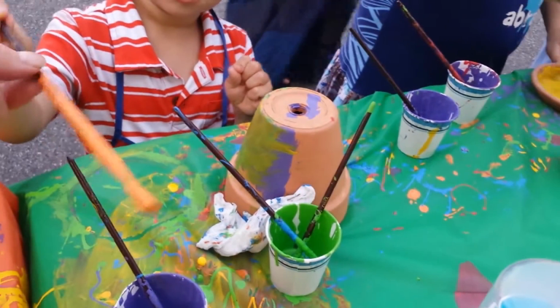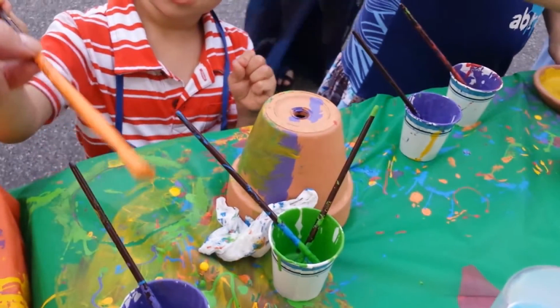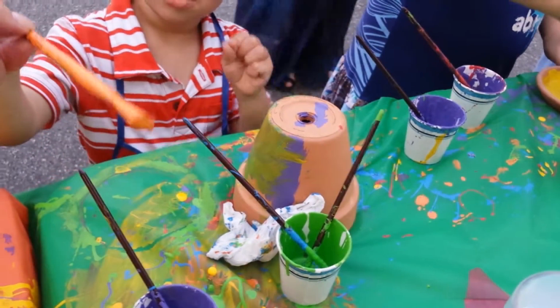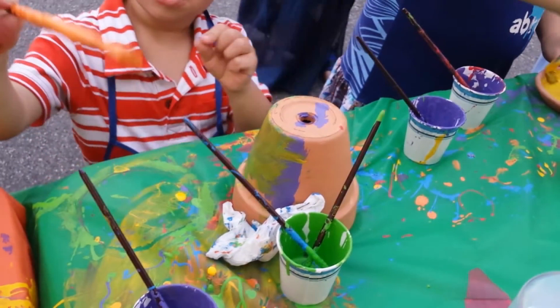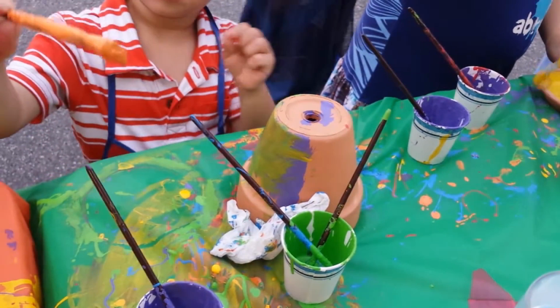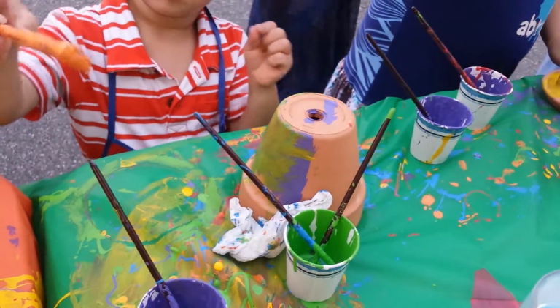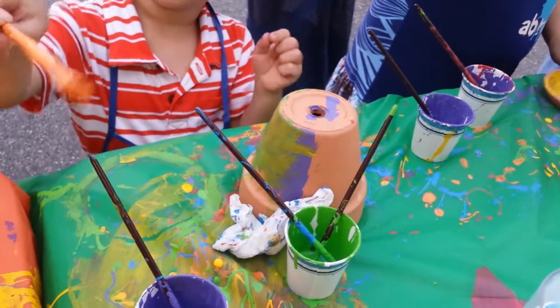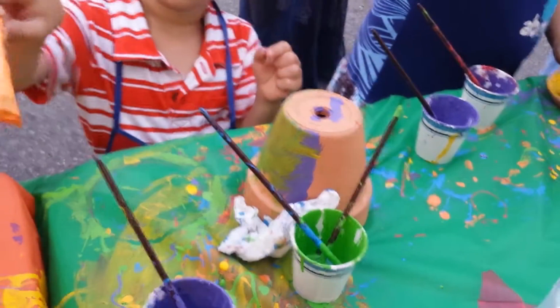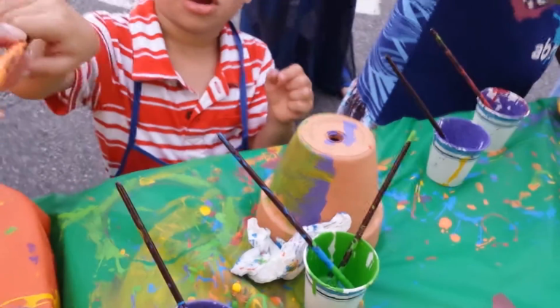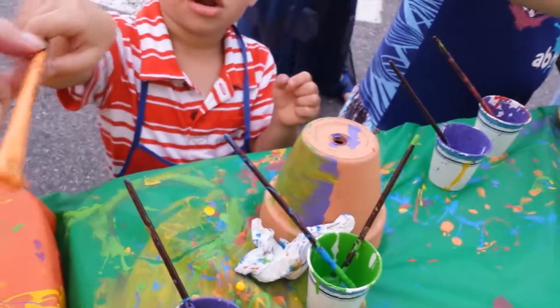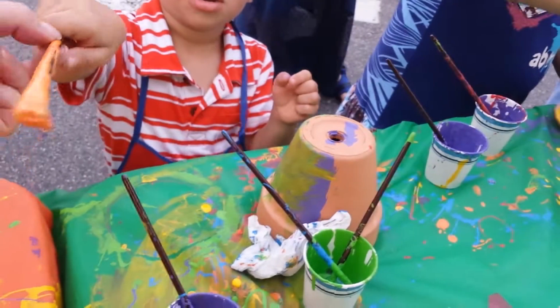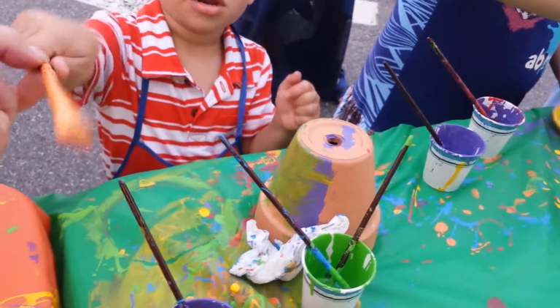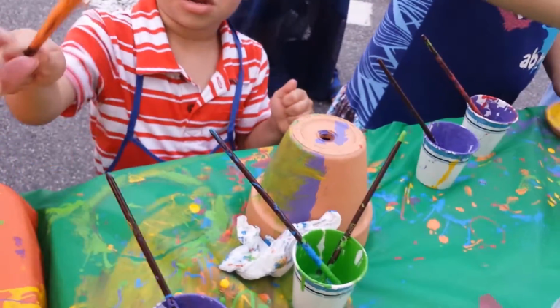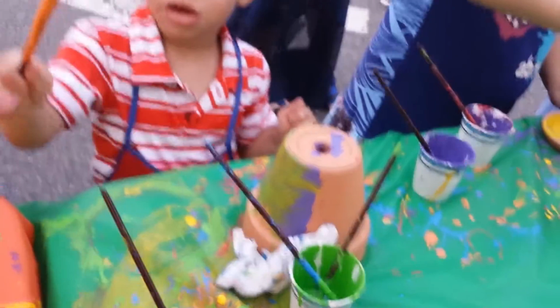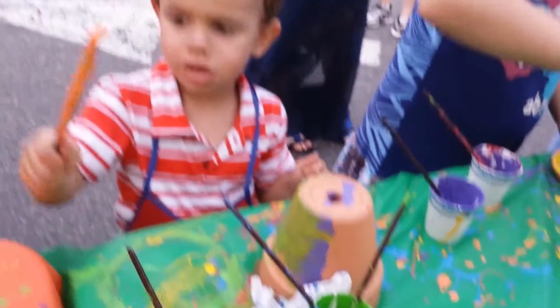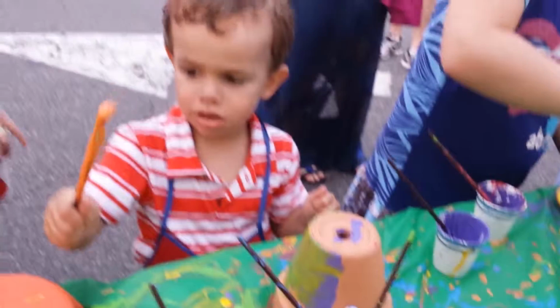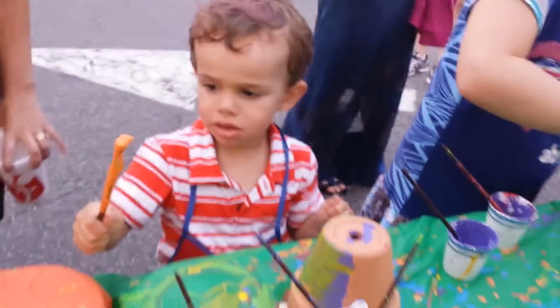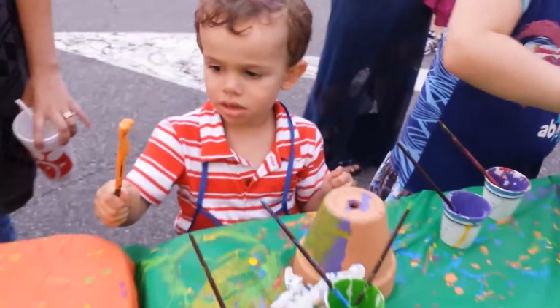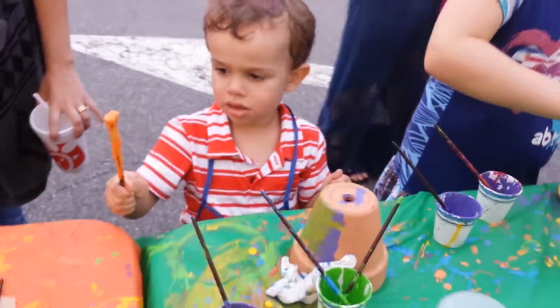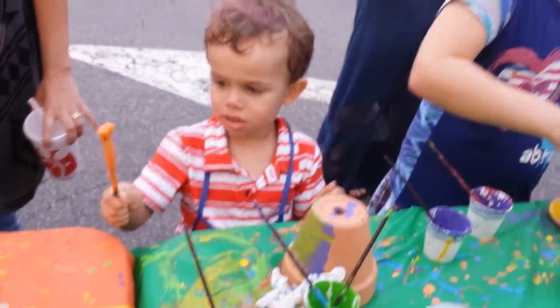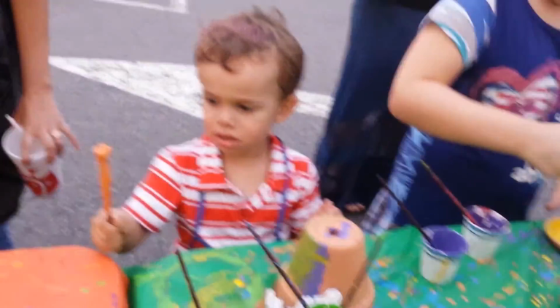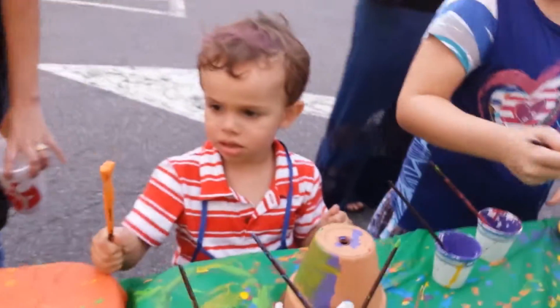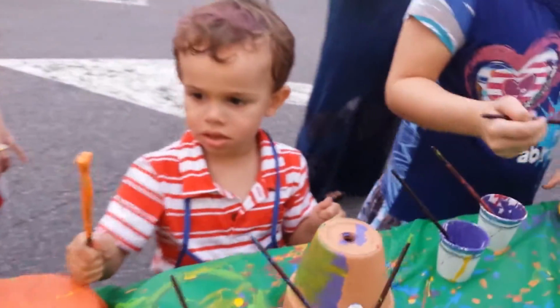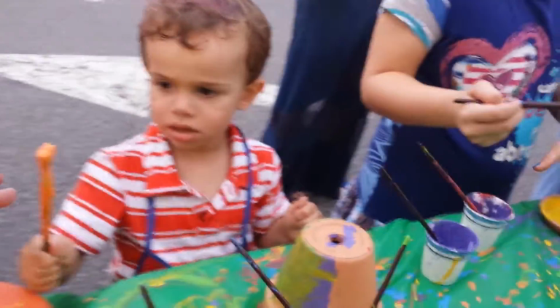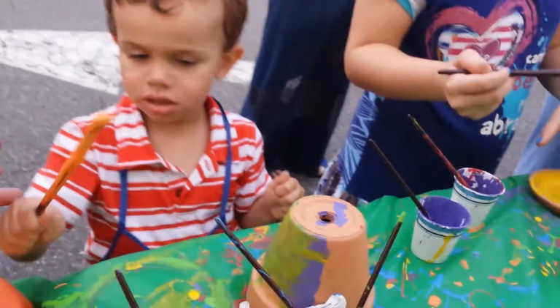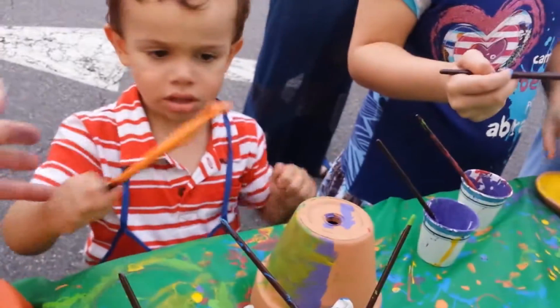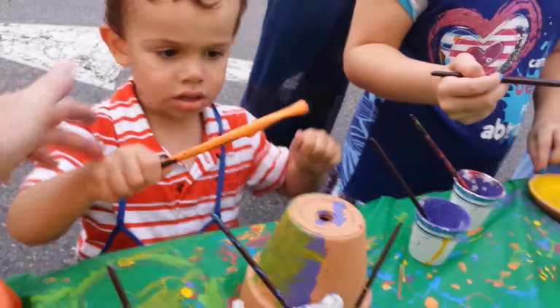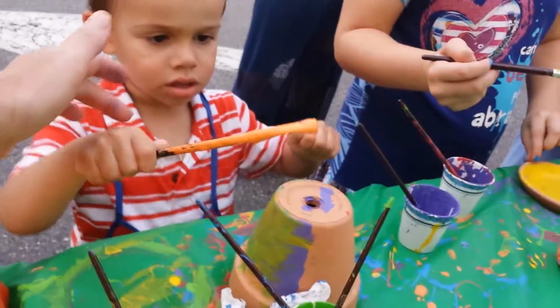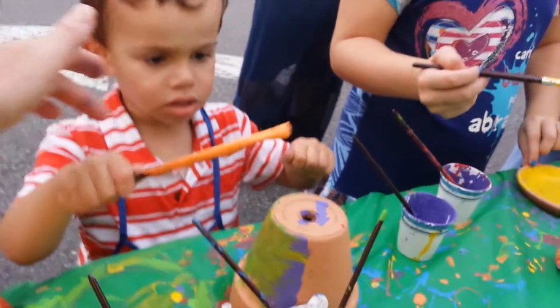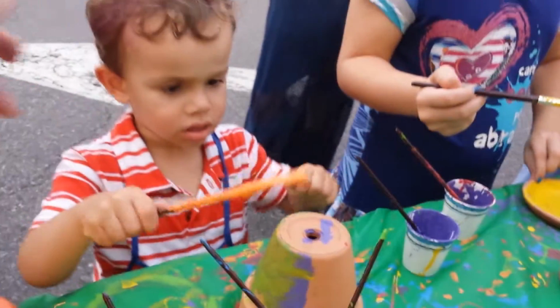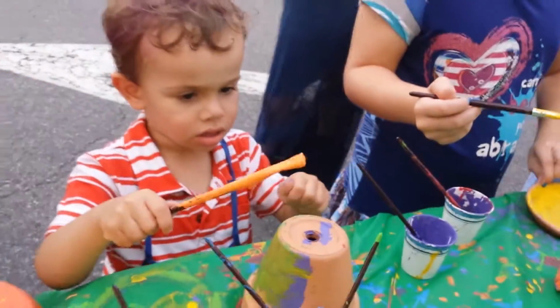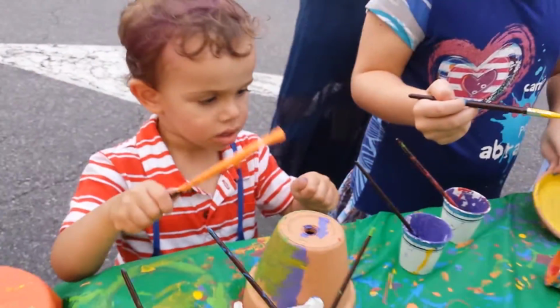One more time, hold it. Now you can paint. Don't touch any higher. Paint, paint, paint so it doesn't fall off.